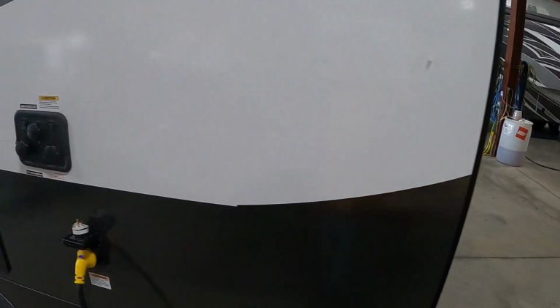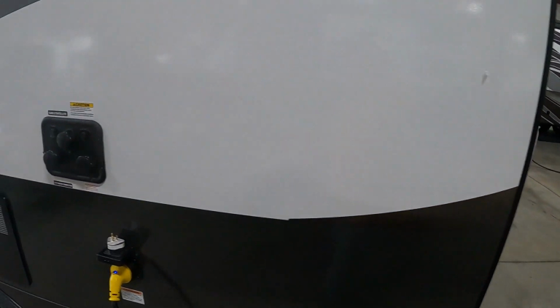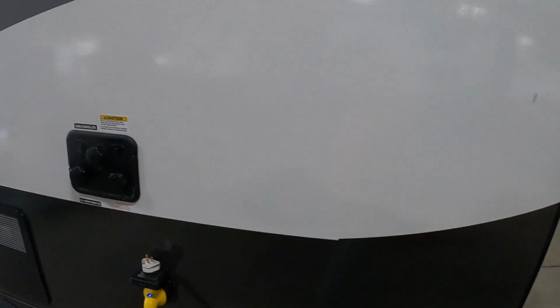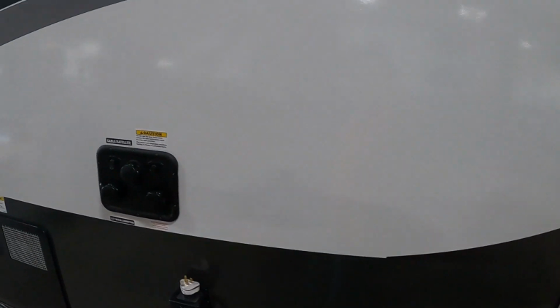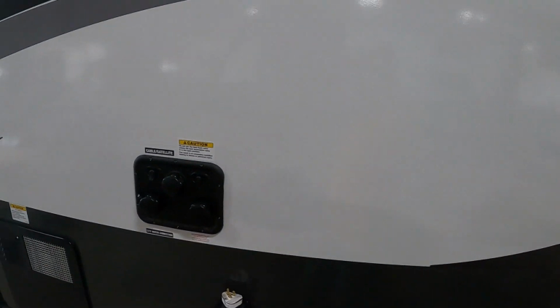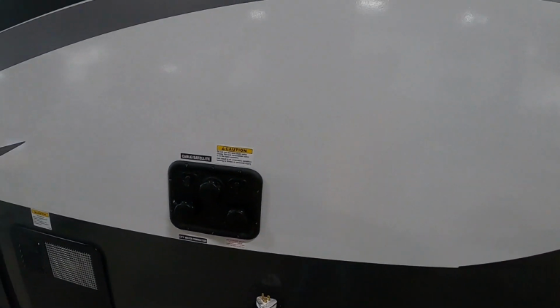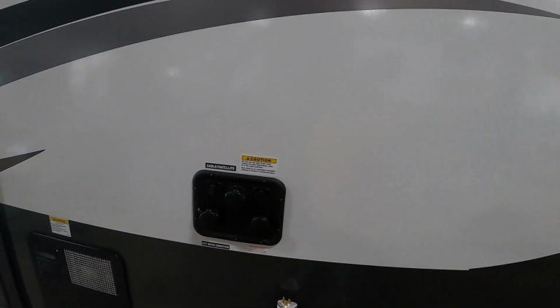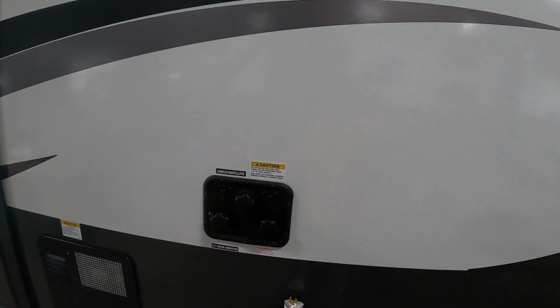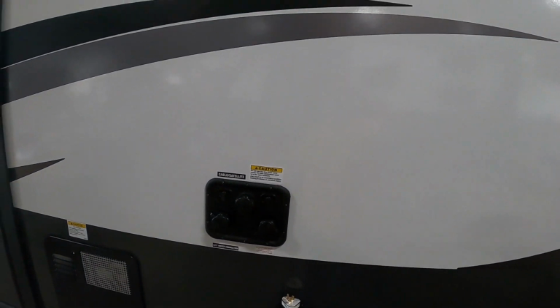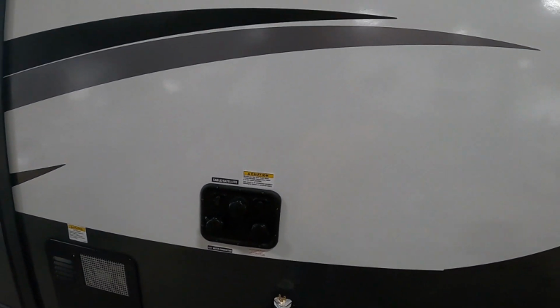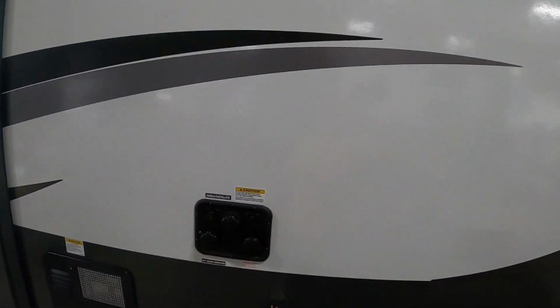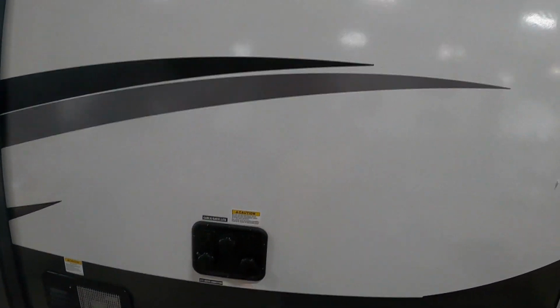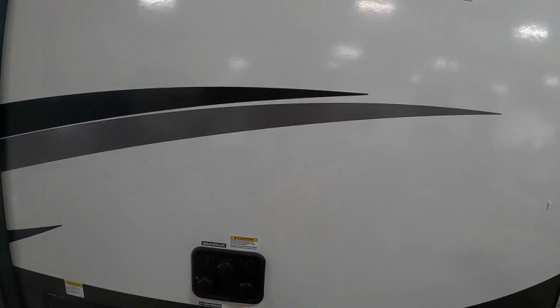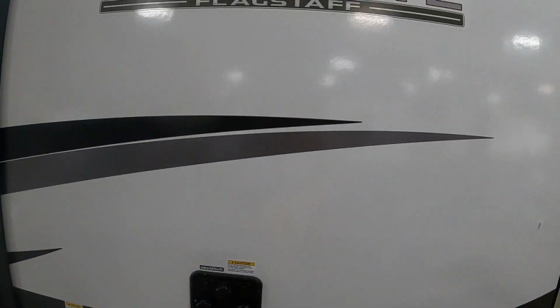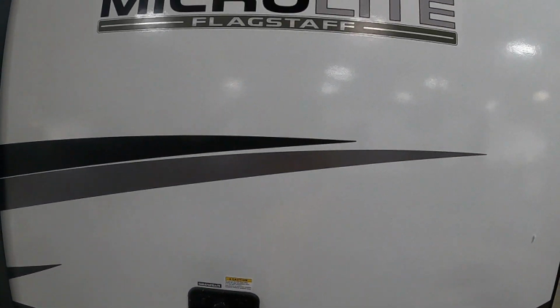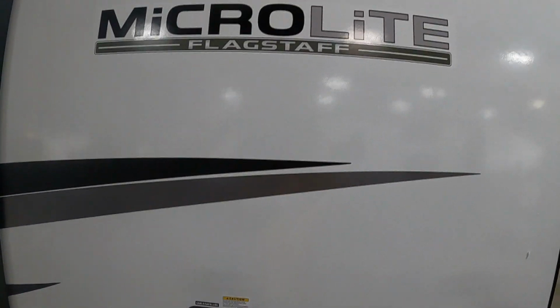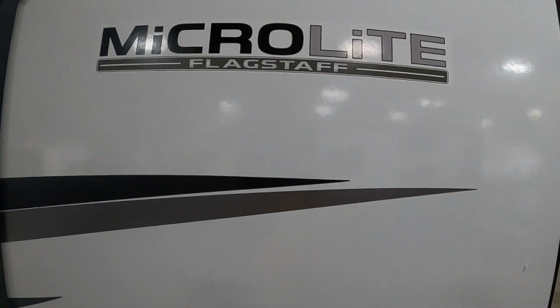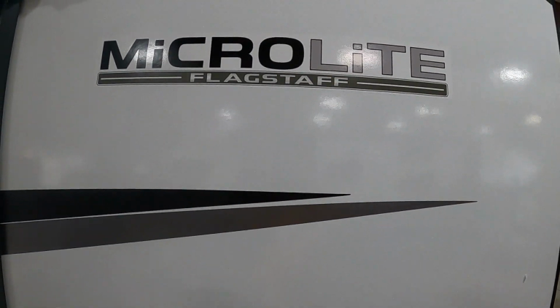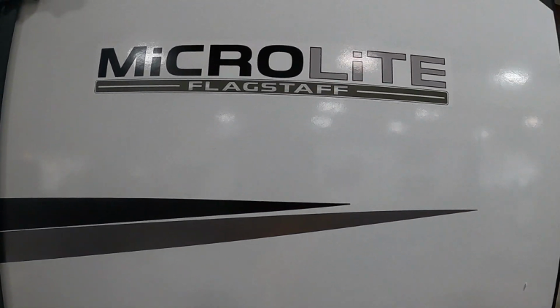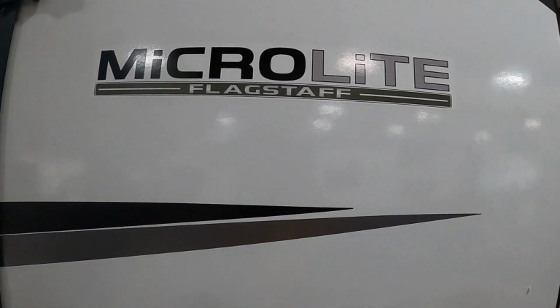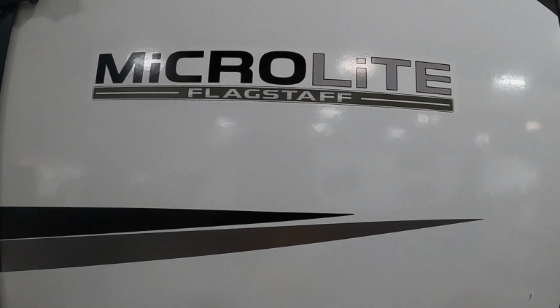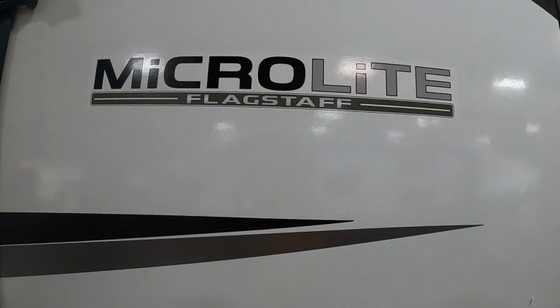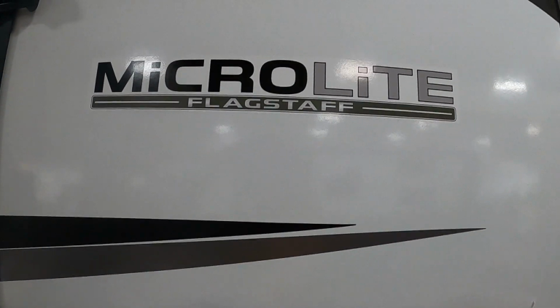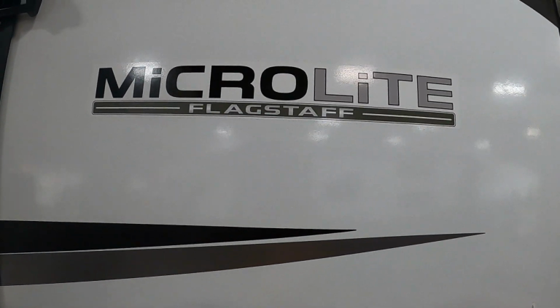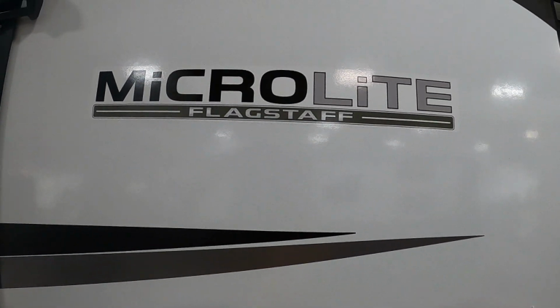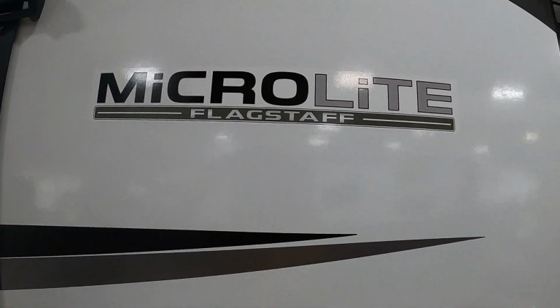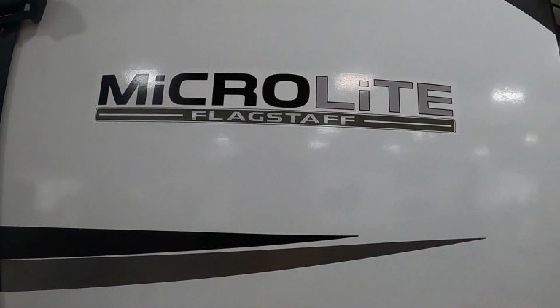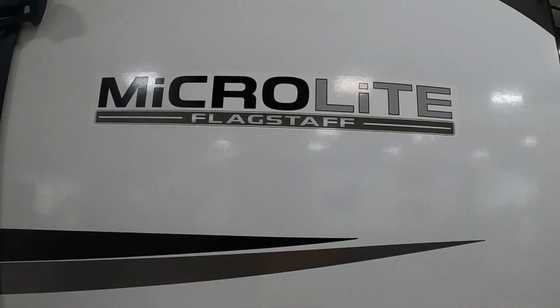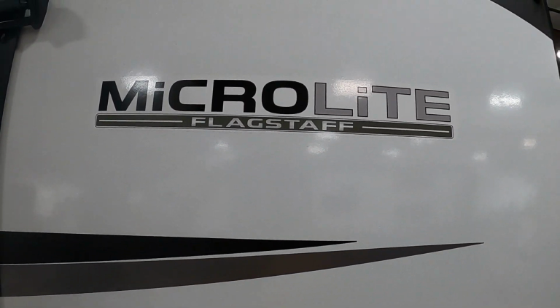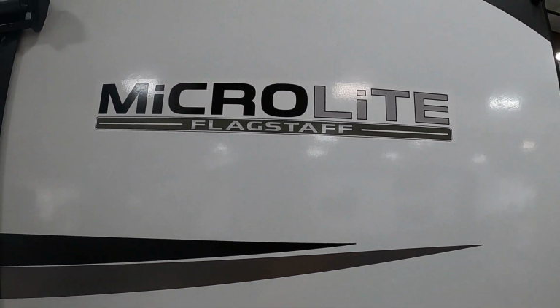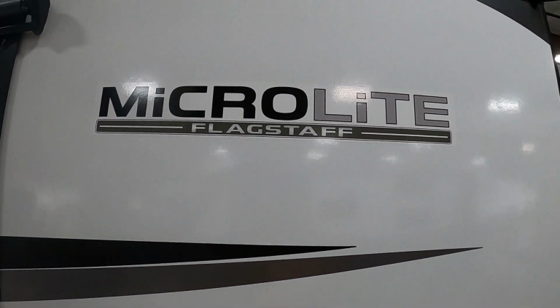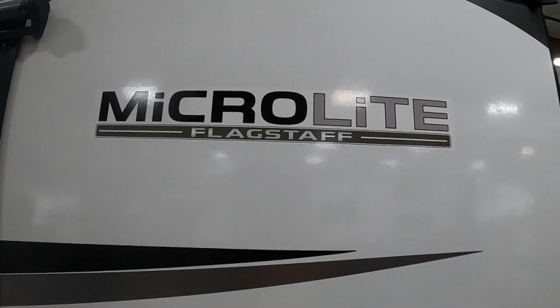Thank you so much for your purchase. Hope you enjoy this MicroLite for many years to come. Happy camping!